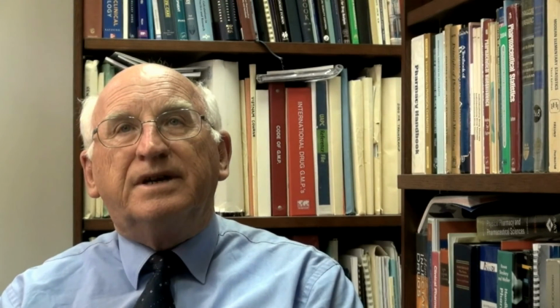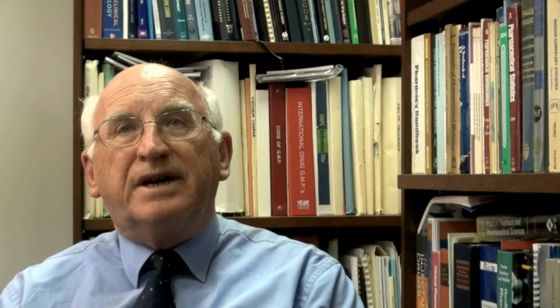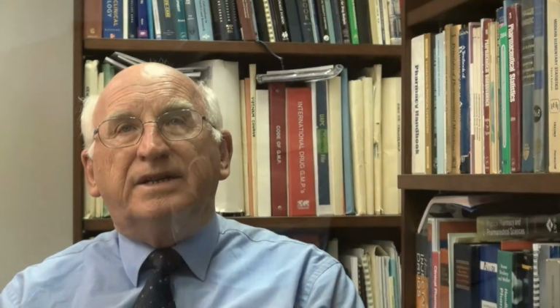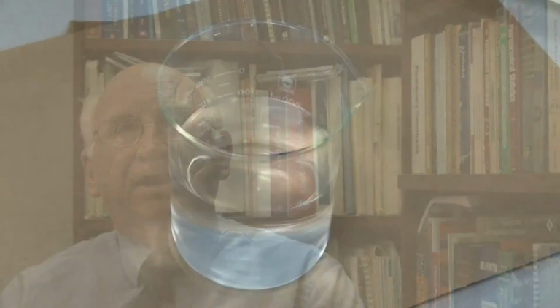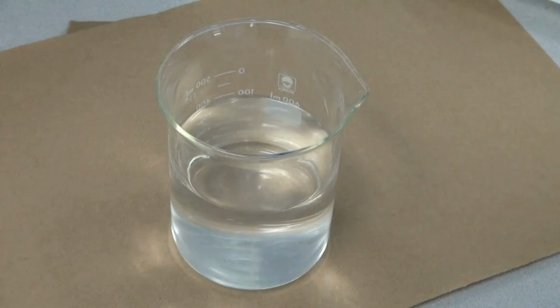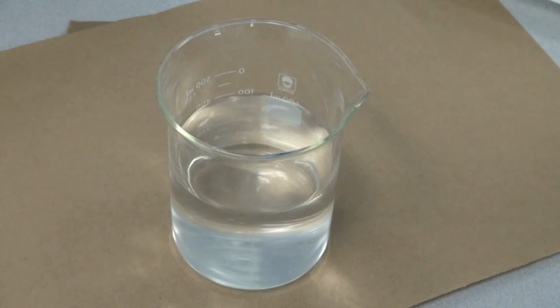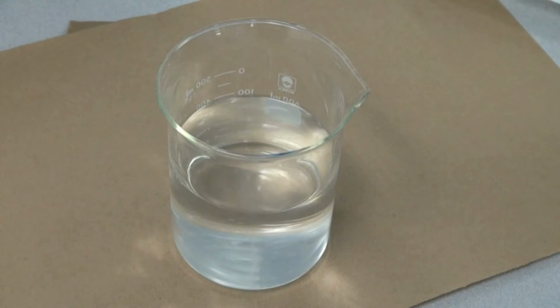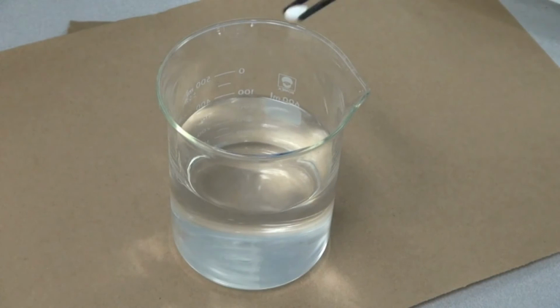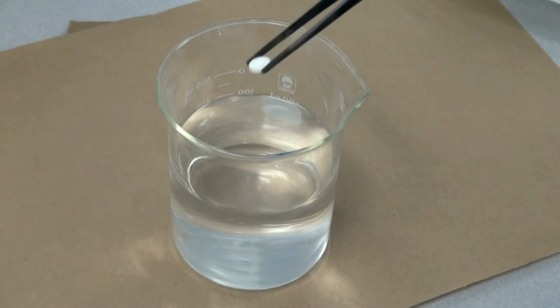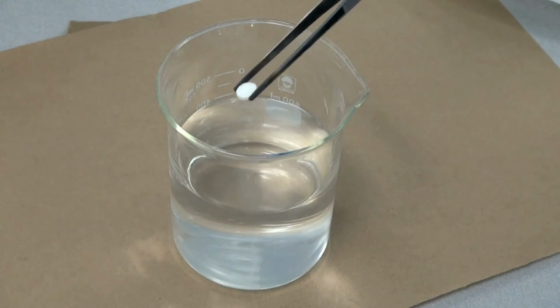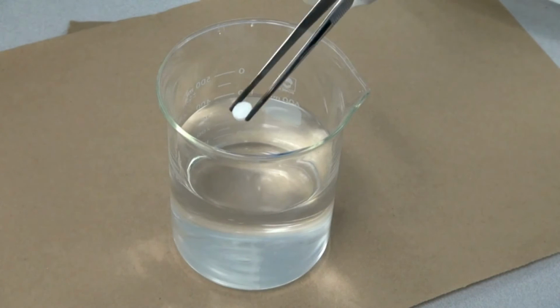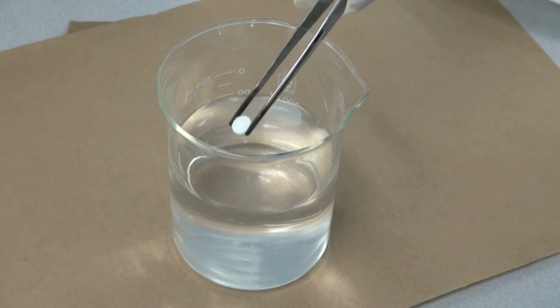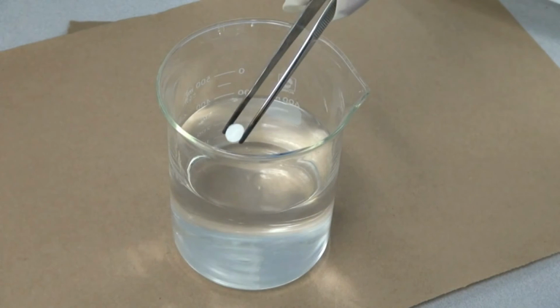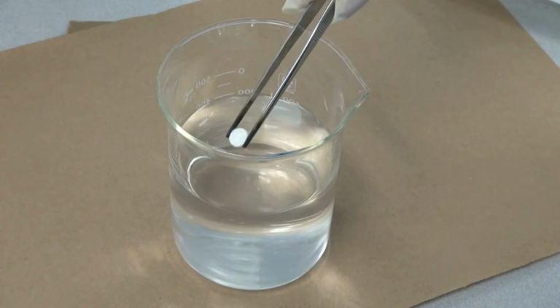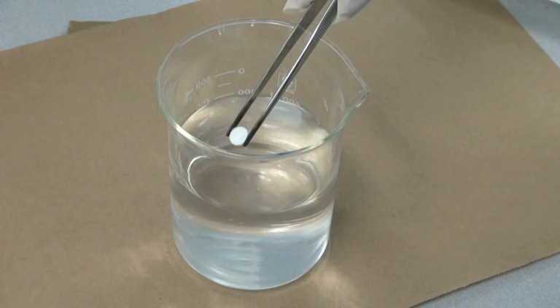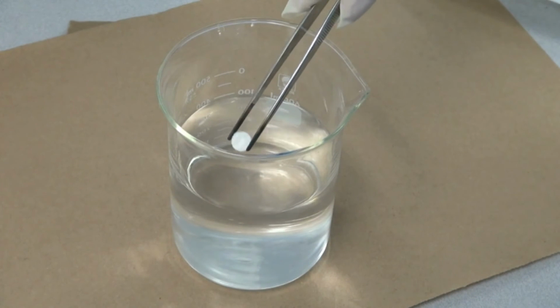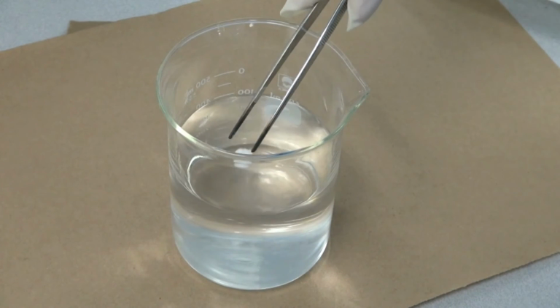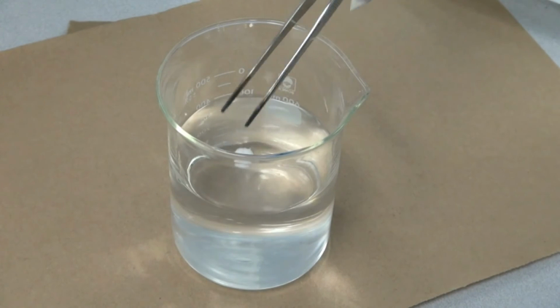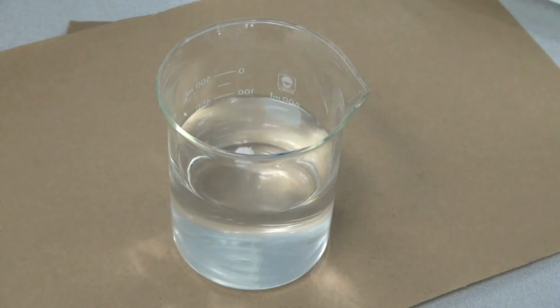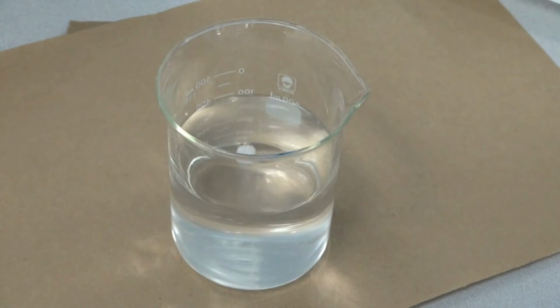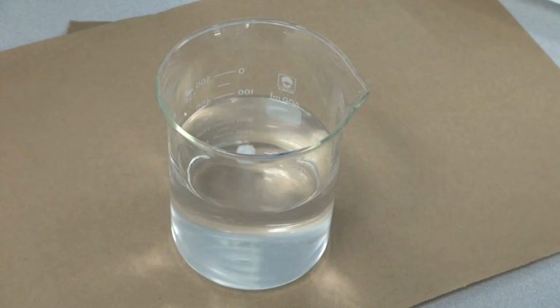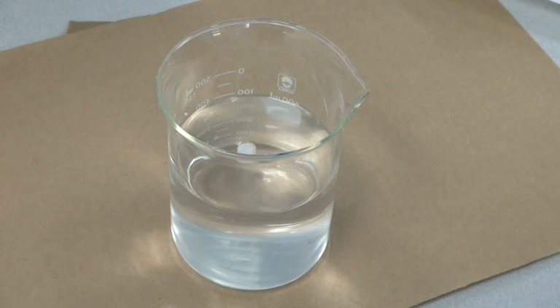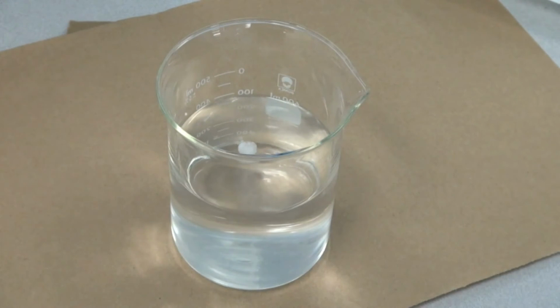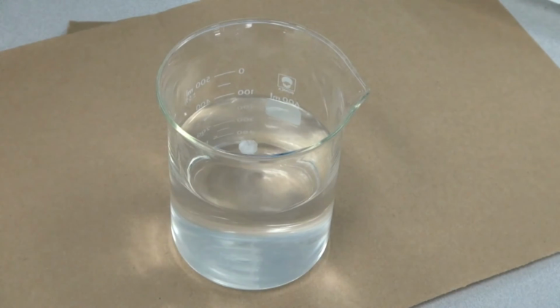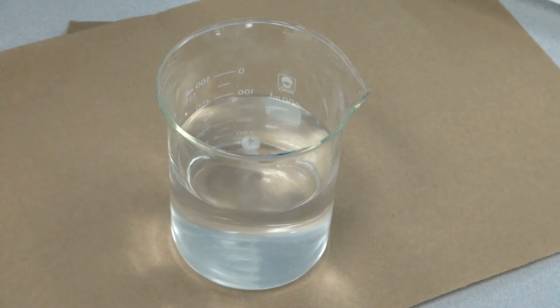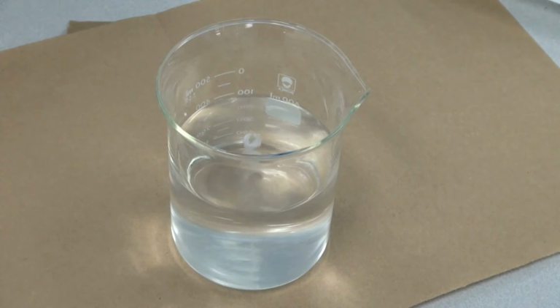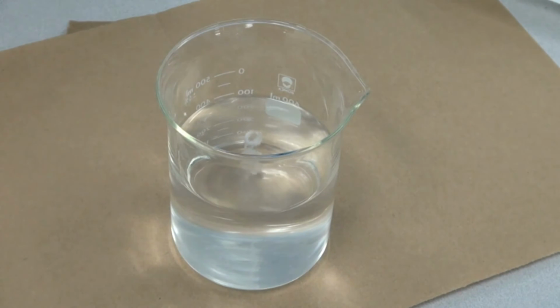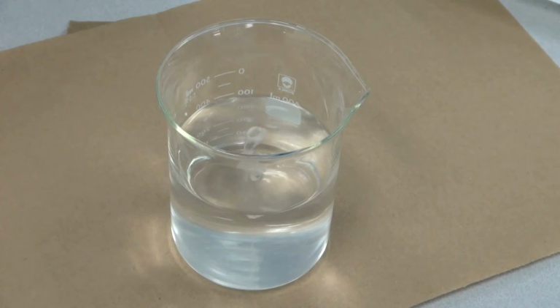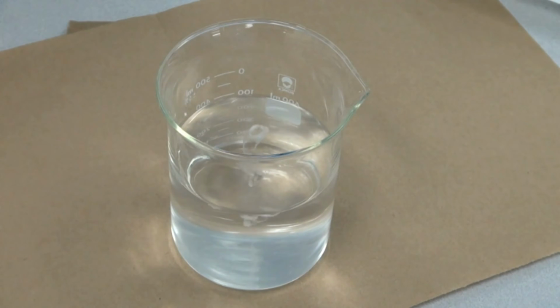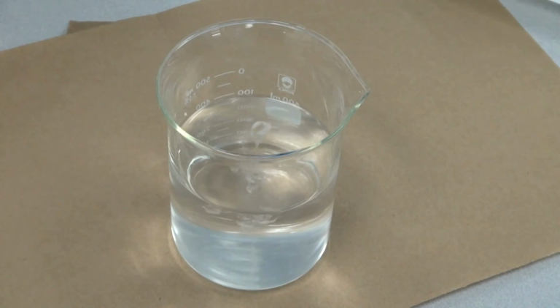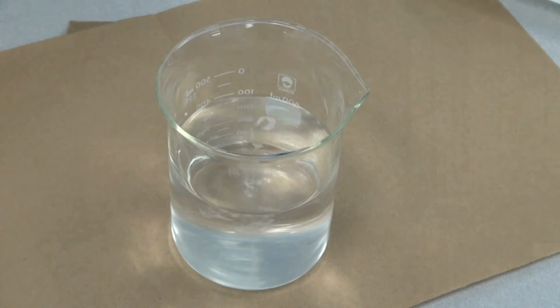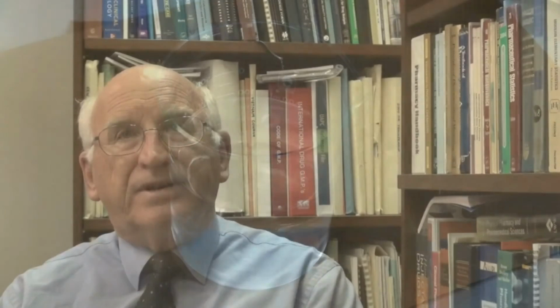It is evident that when a wafer is added to water, you can see the rapid disintegration of the wafer.